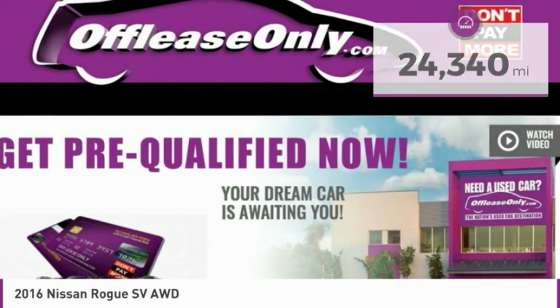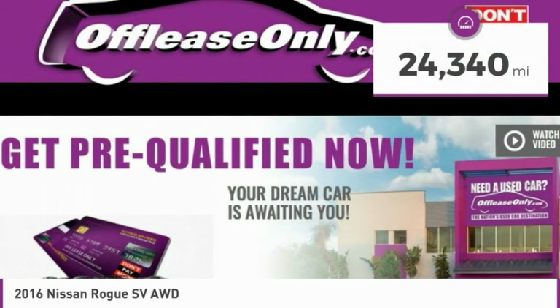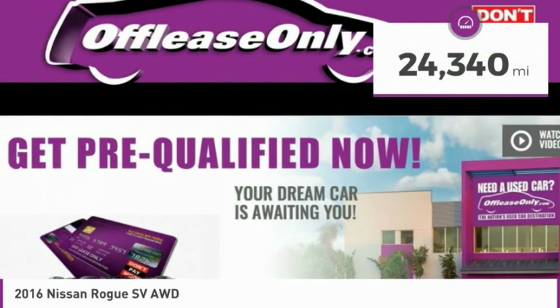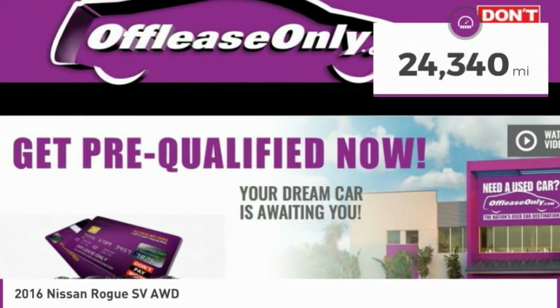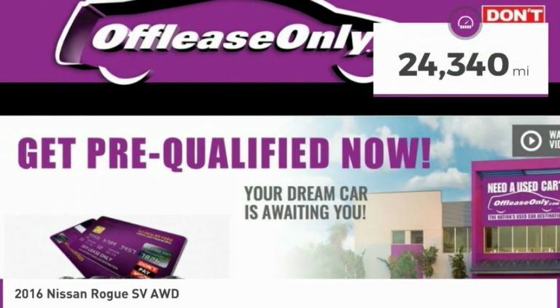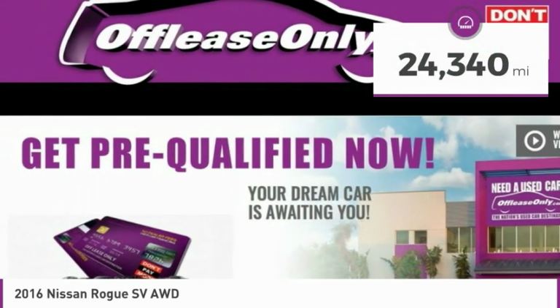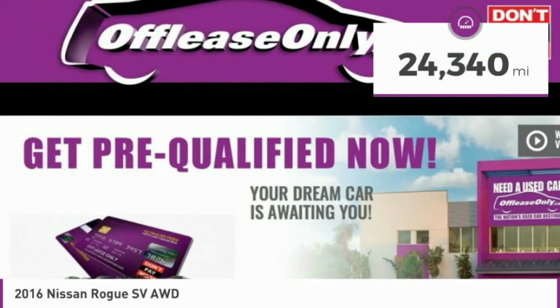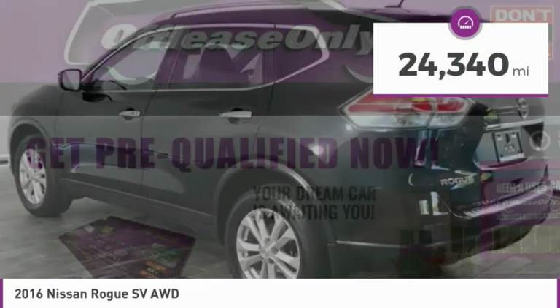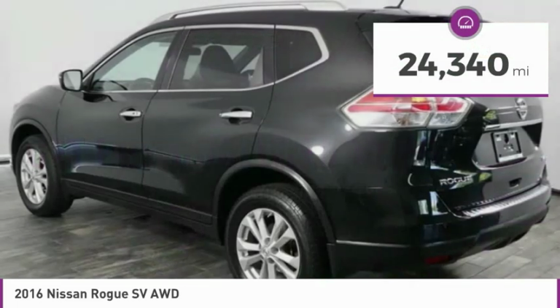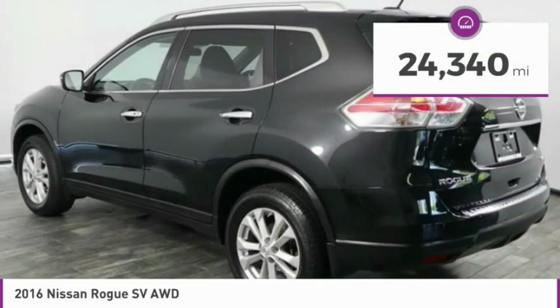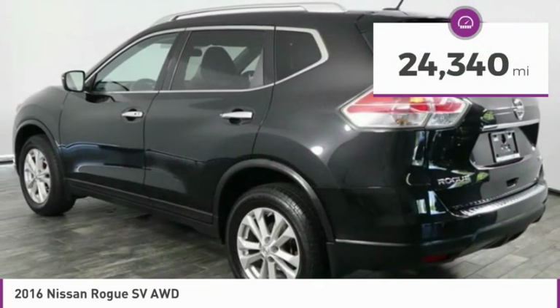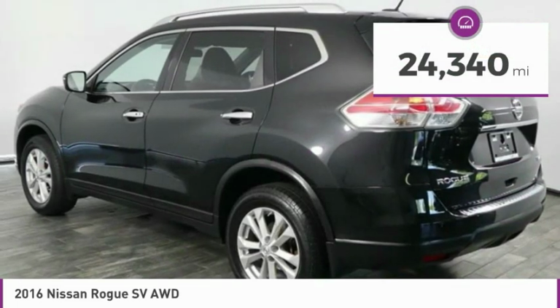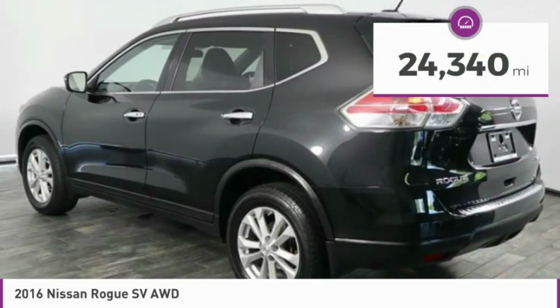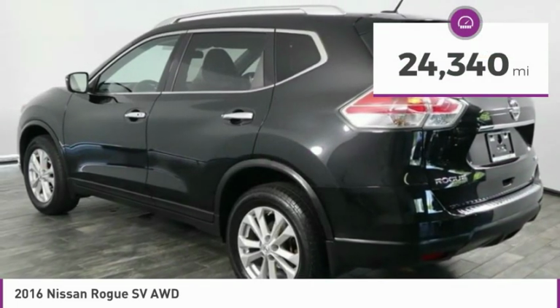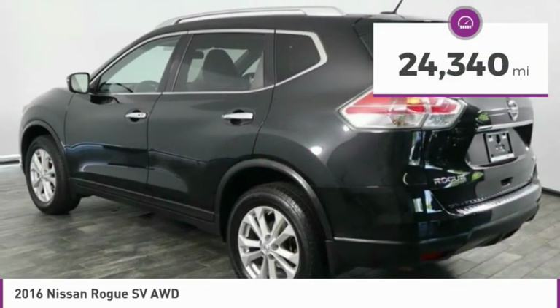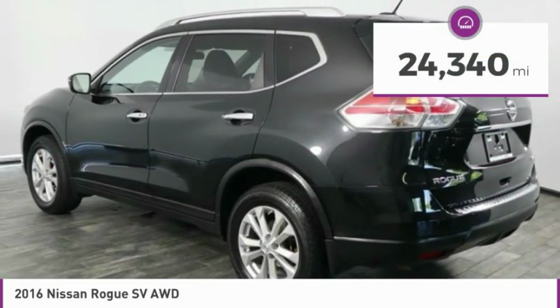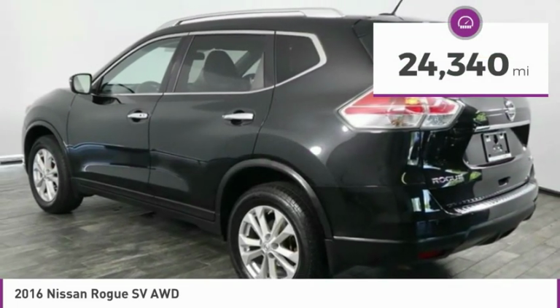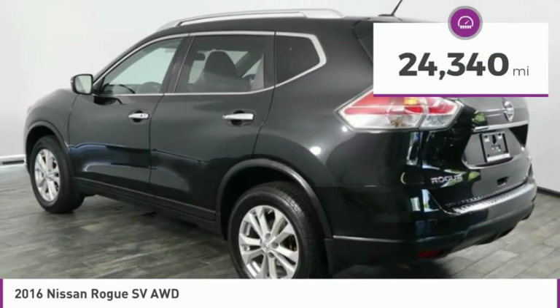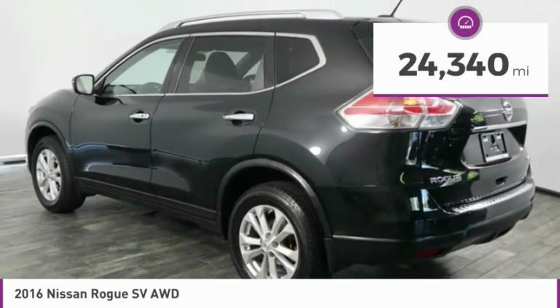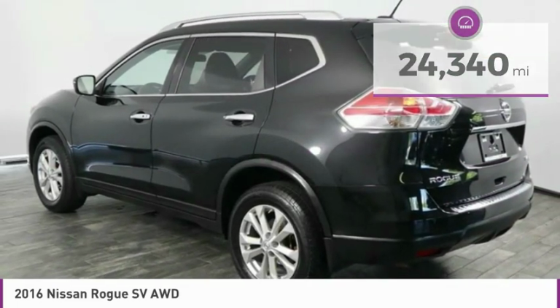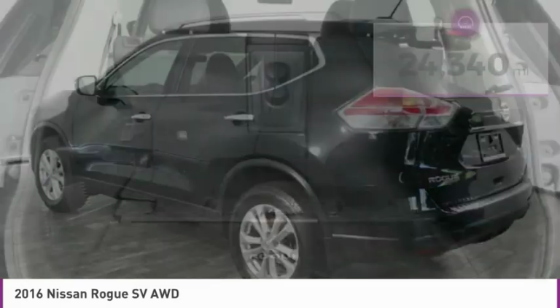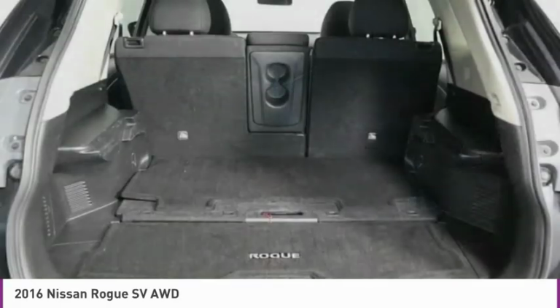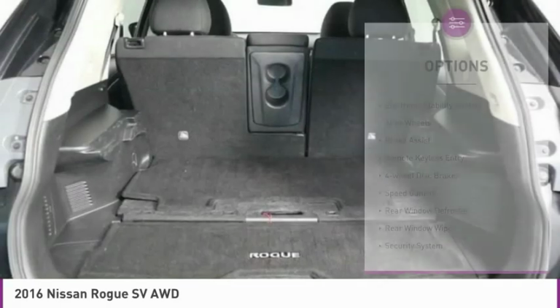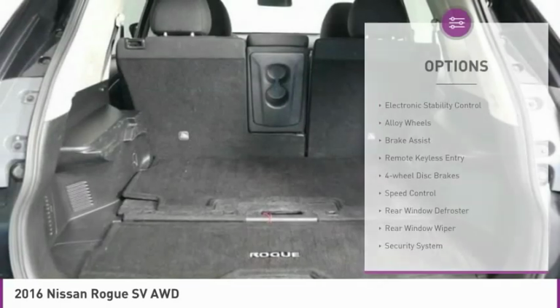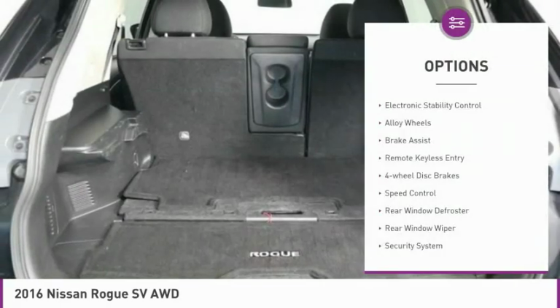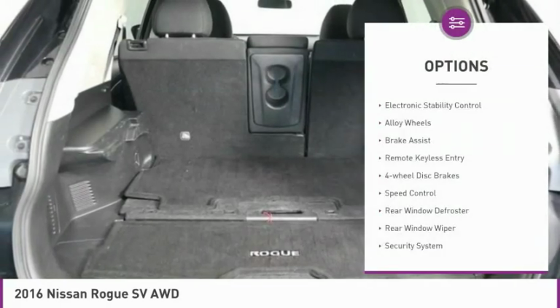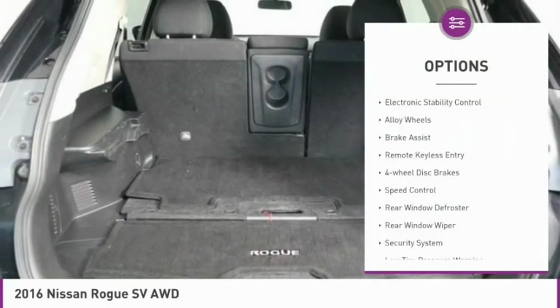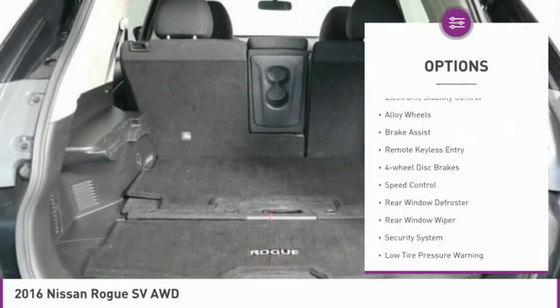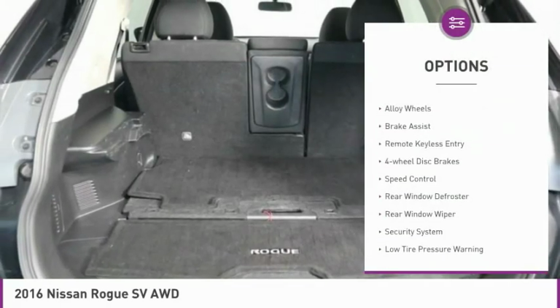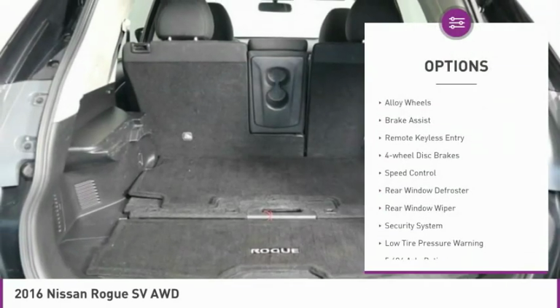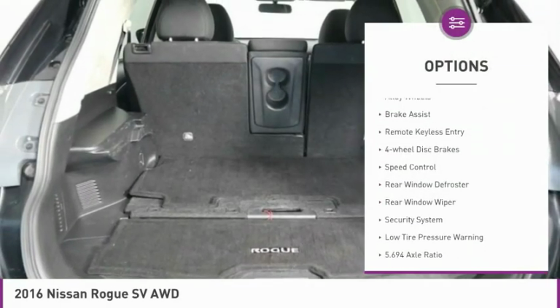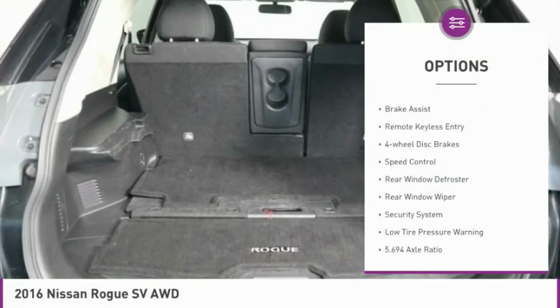This vehicle has less than 25,000 miles. Here are some of this vehicle's great options: electronic stability control,